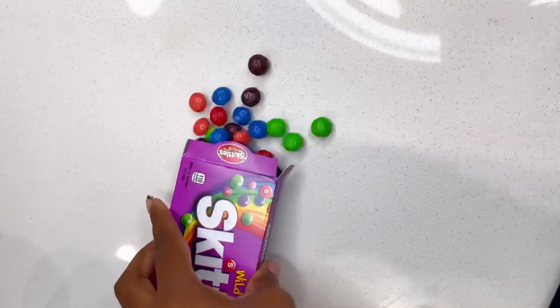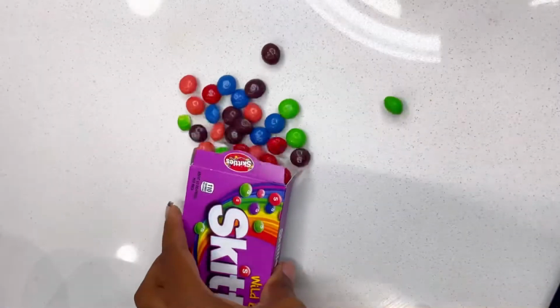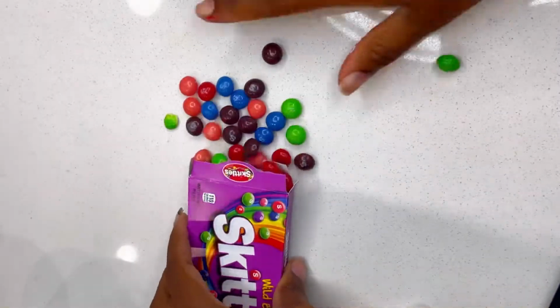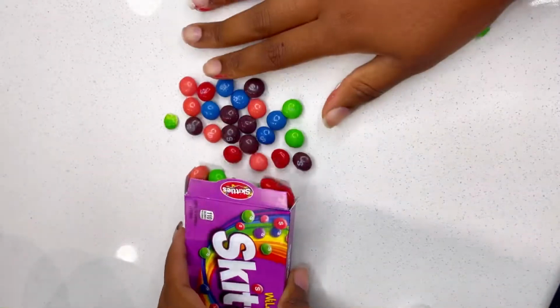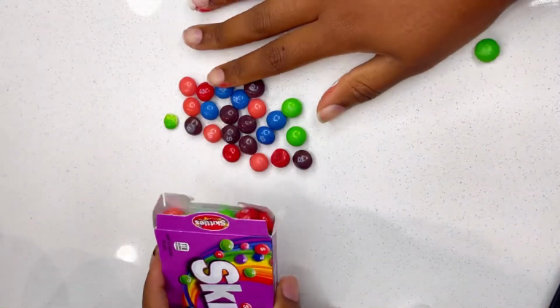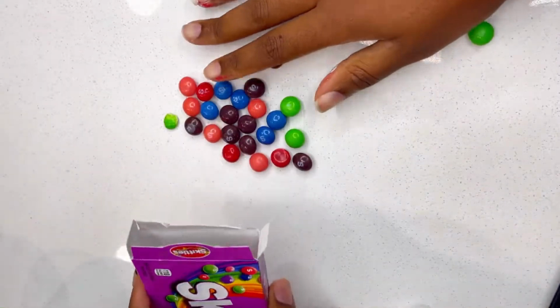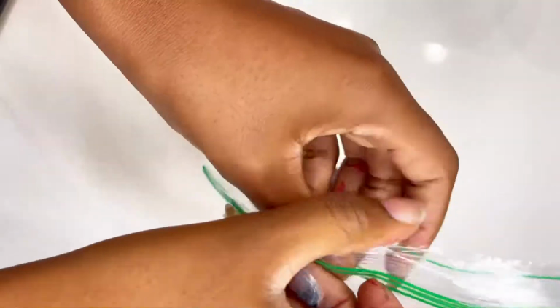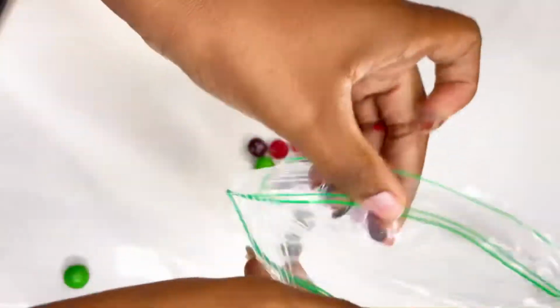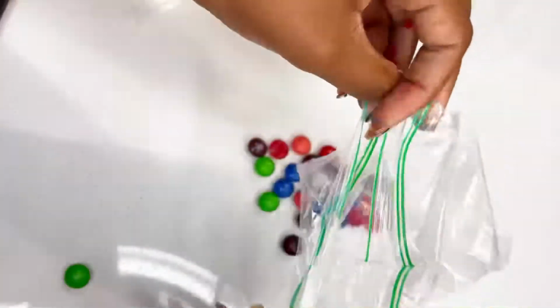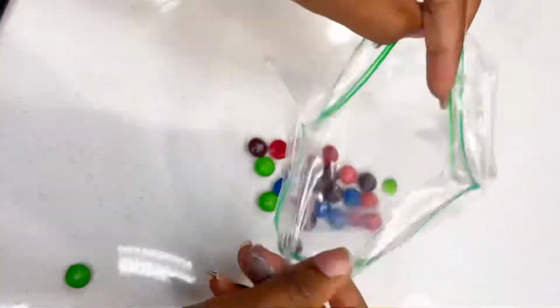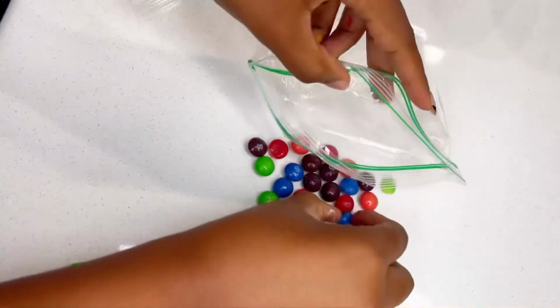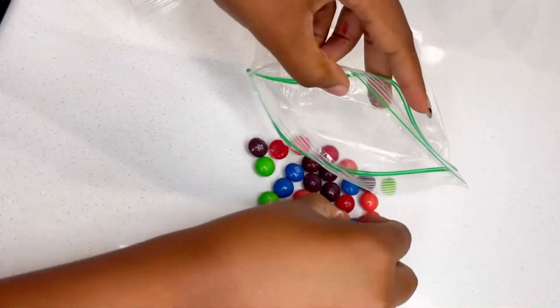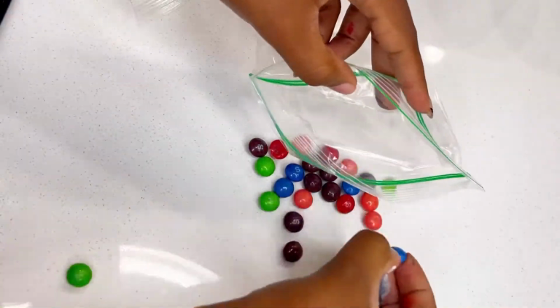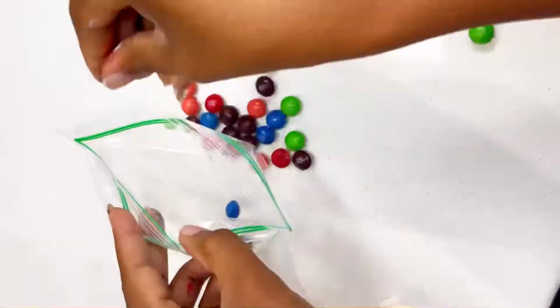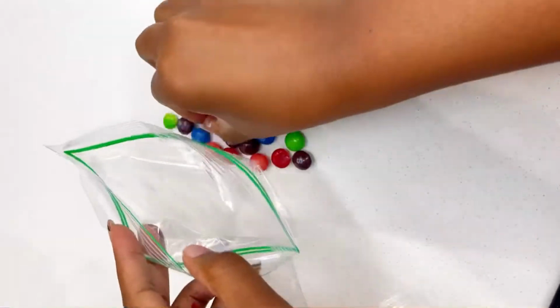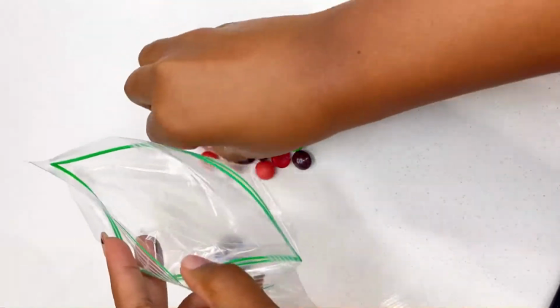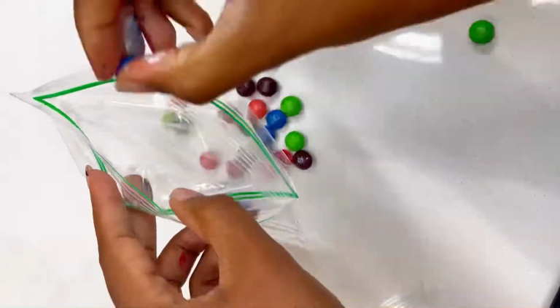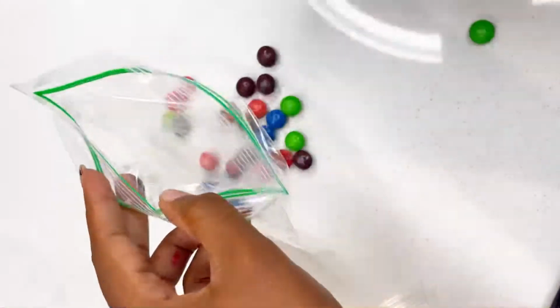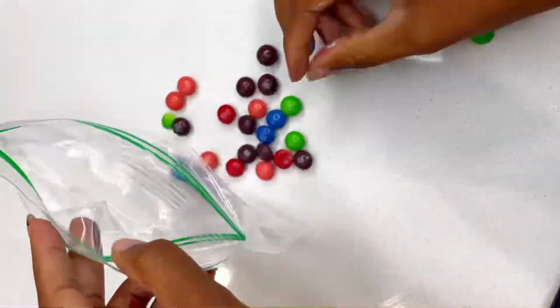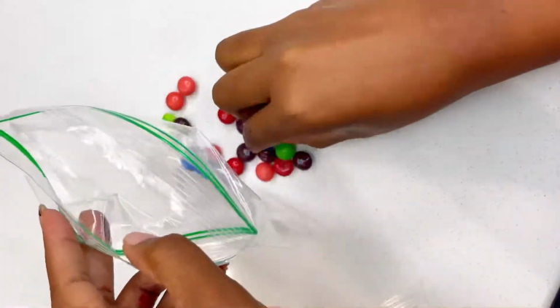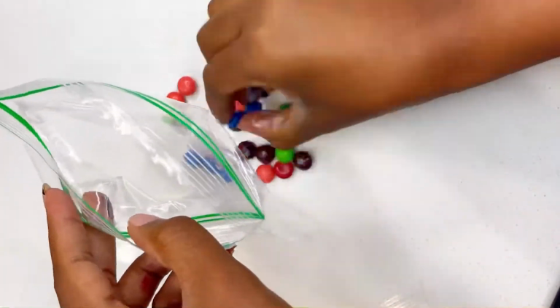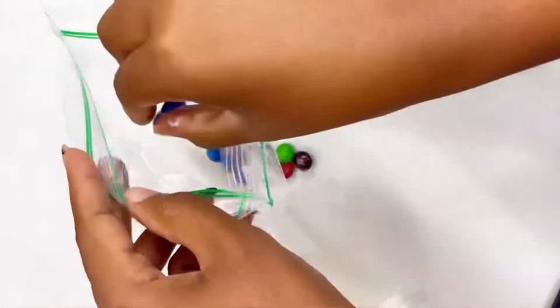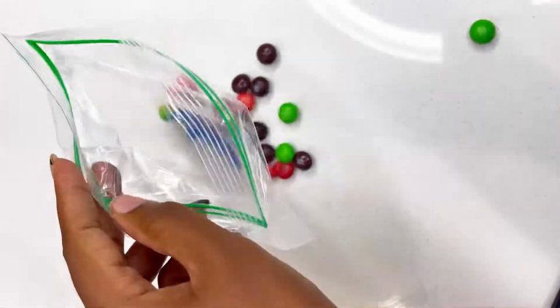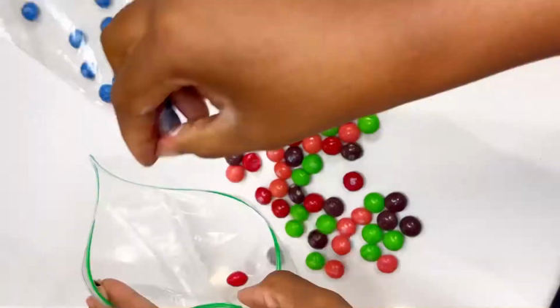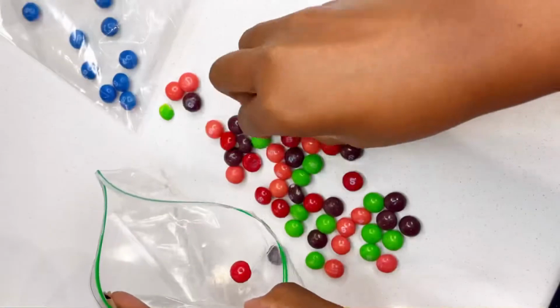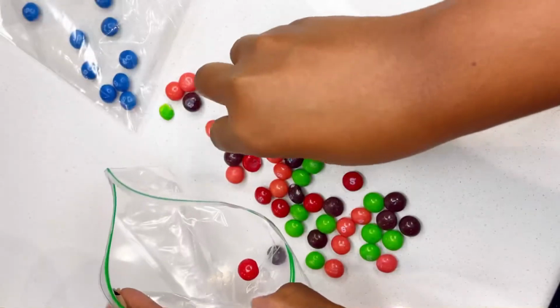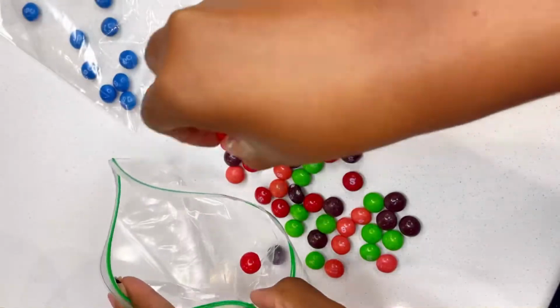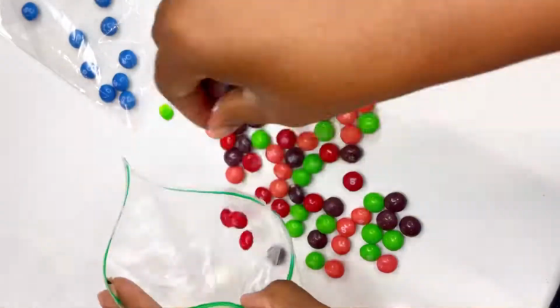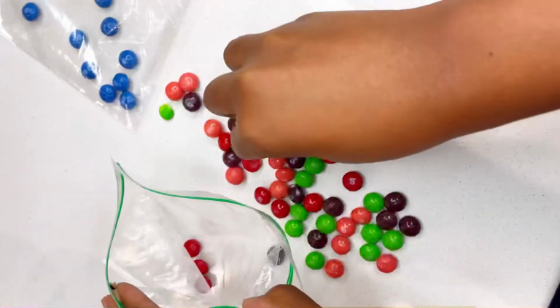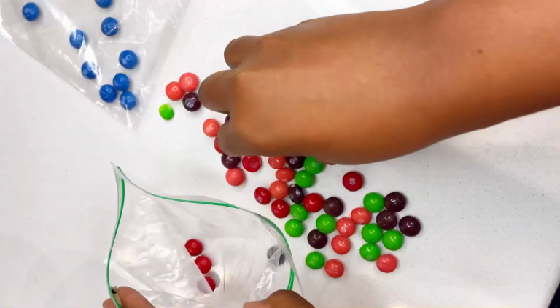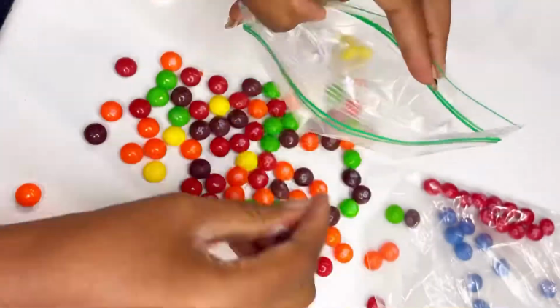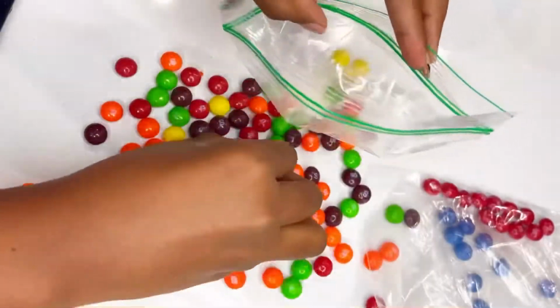Hey you guys, today let's go ahead and mix some skin tones using our primary colors from Skittles.